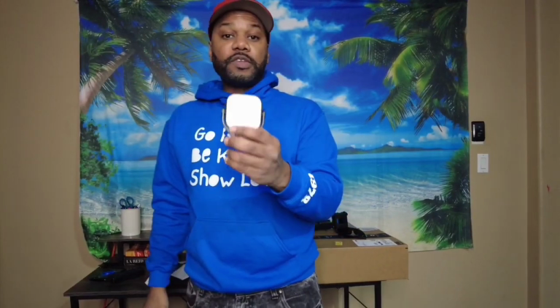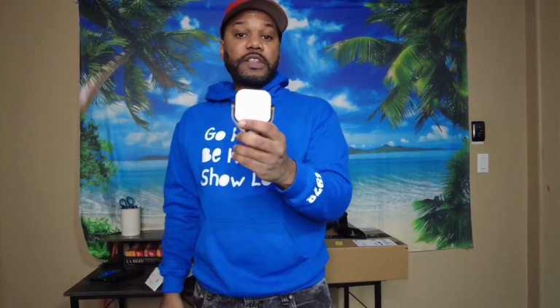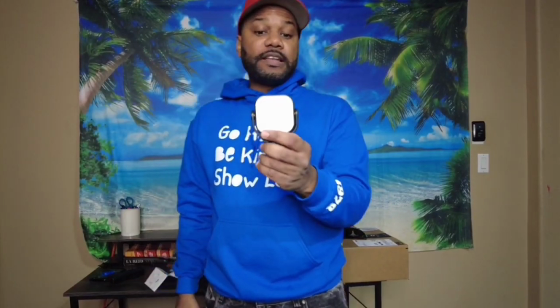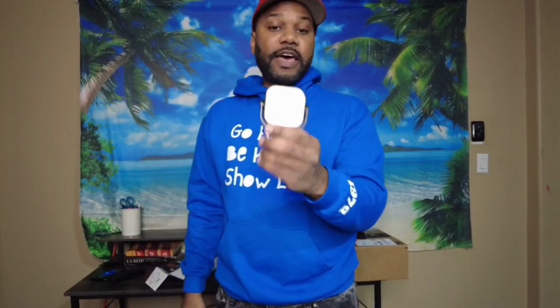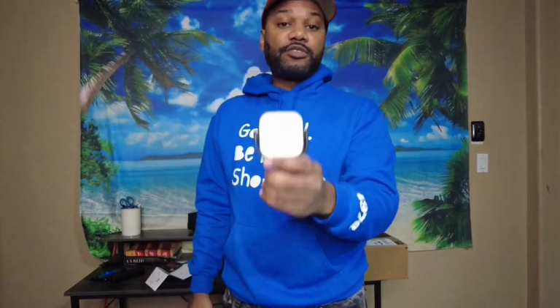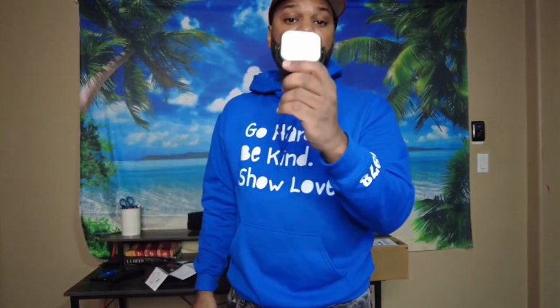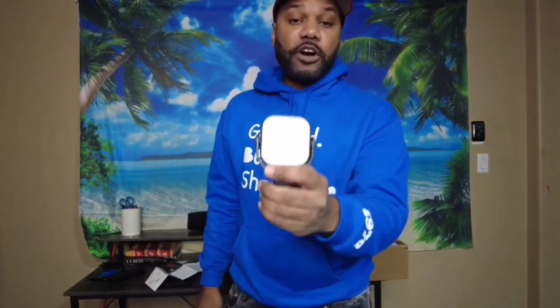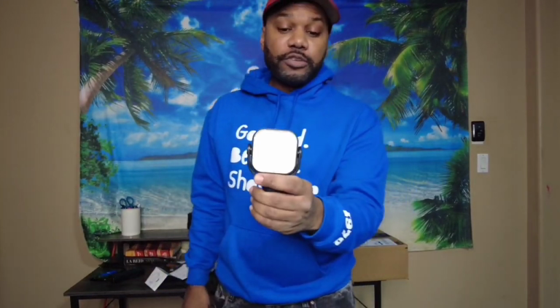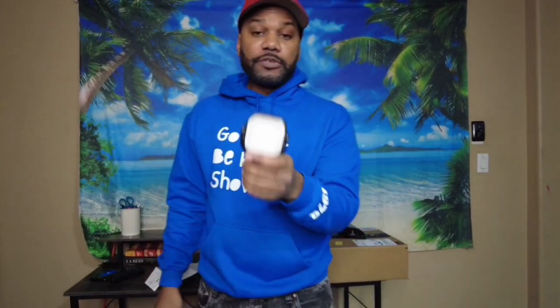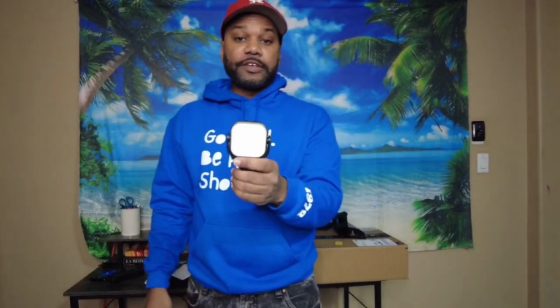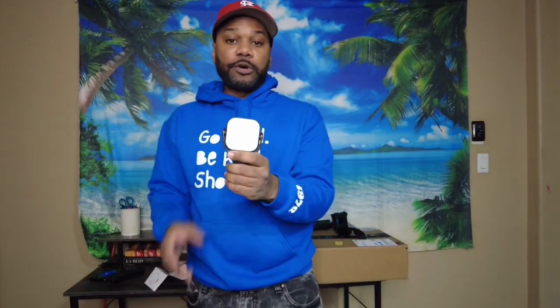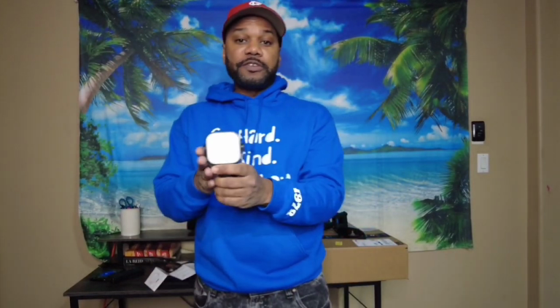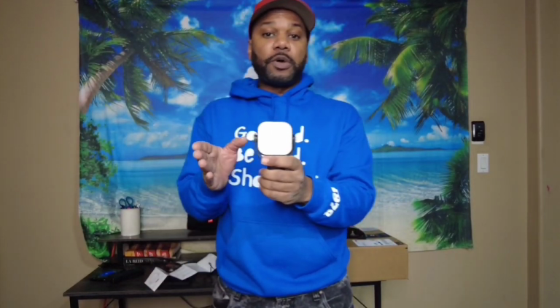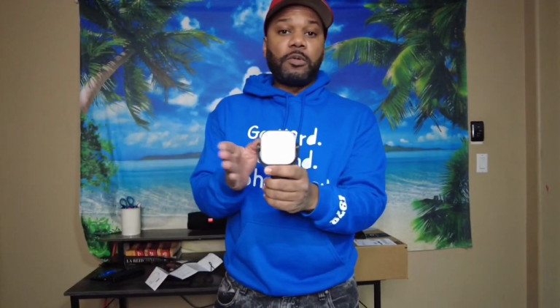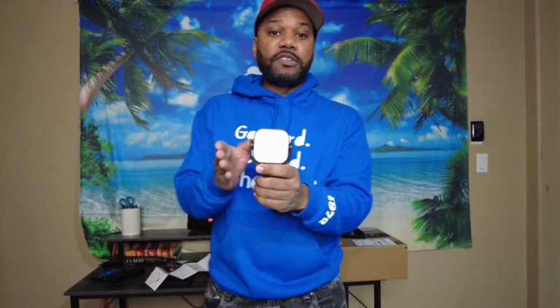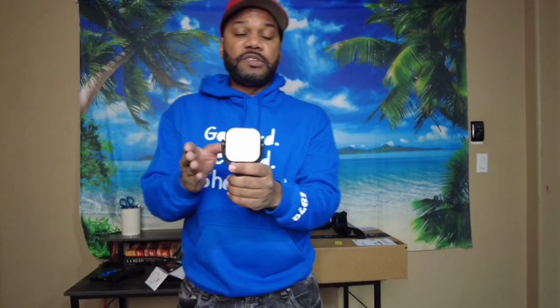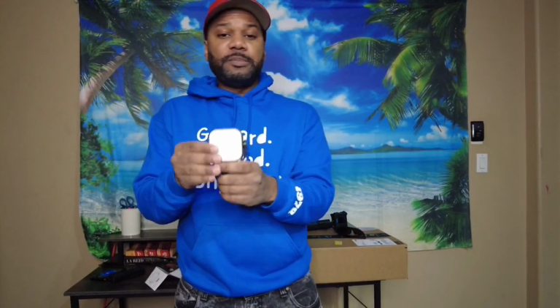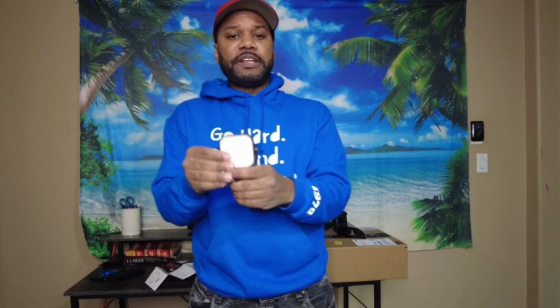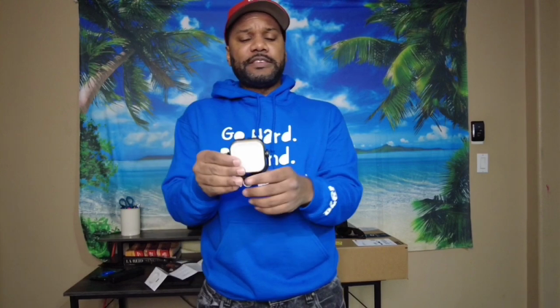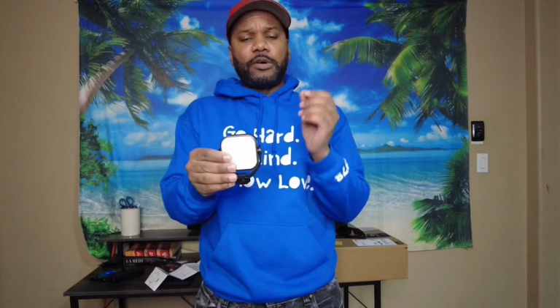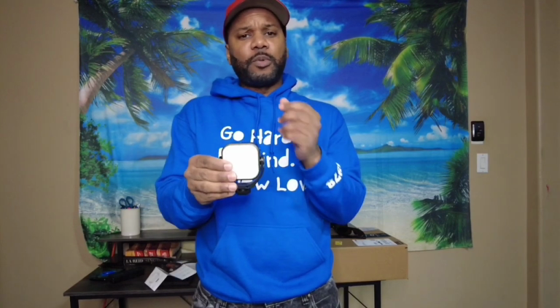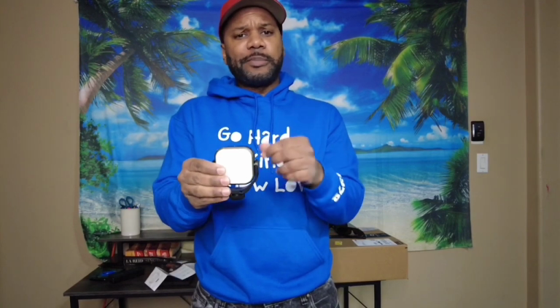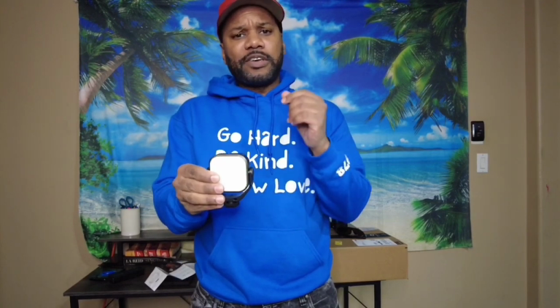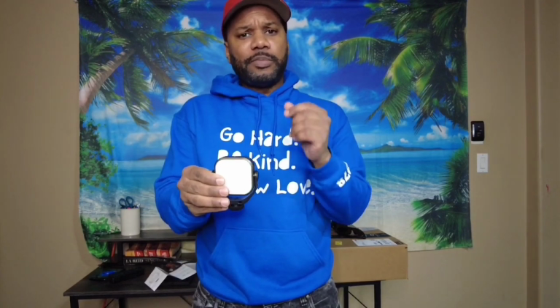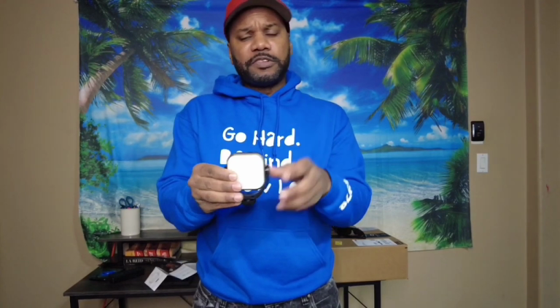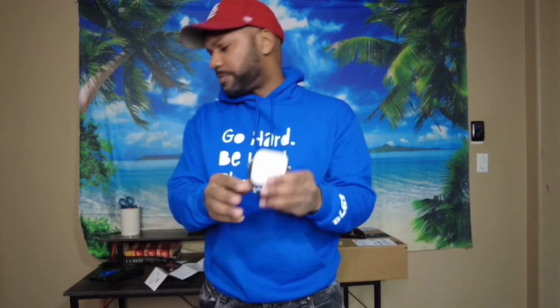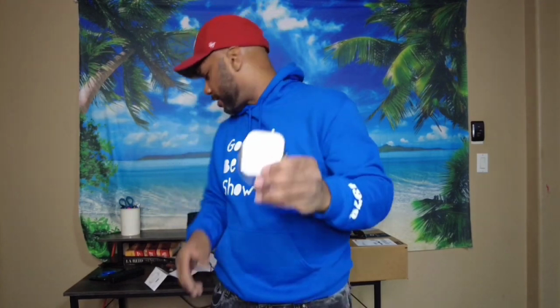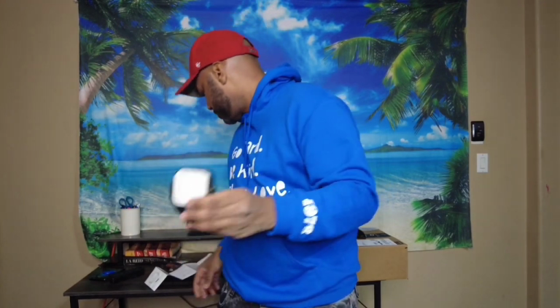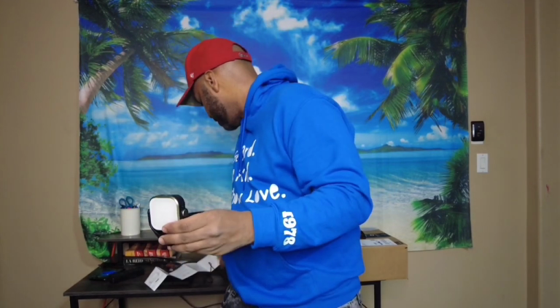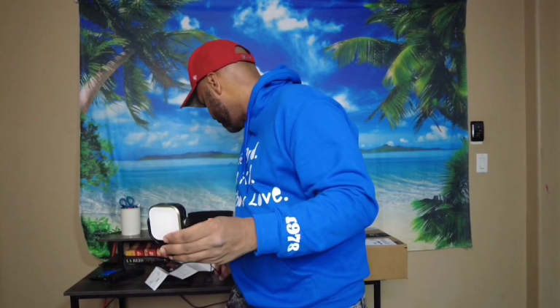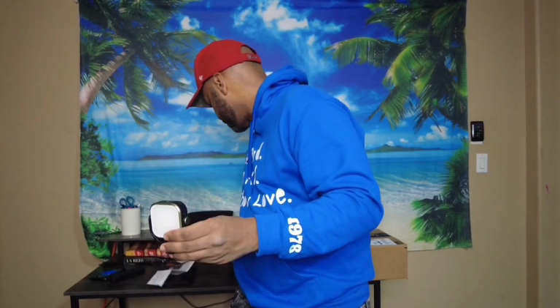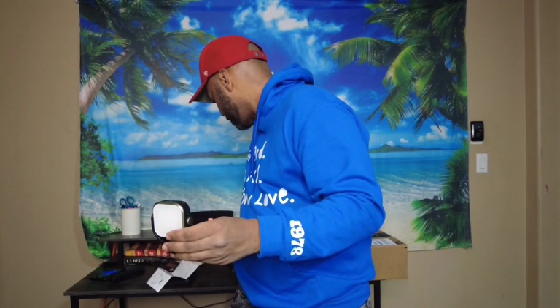Okay, you guys, I don't know what happened to my volume in the beginning of this video, but I'm doing an unboxing for this light right here. So let's check it out.